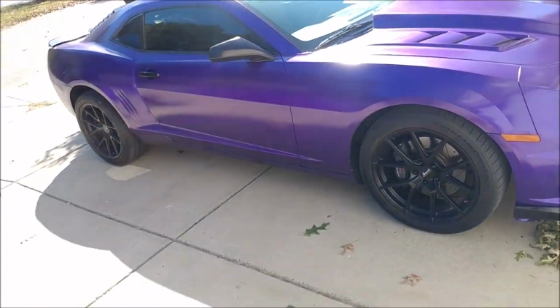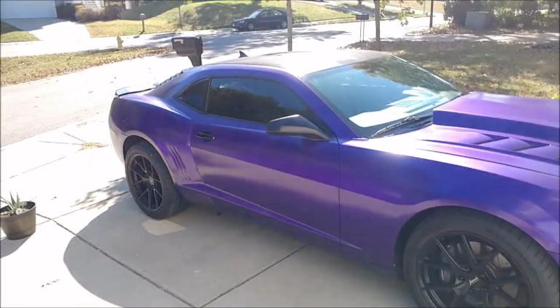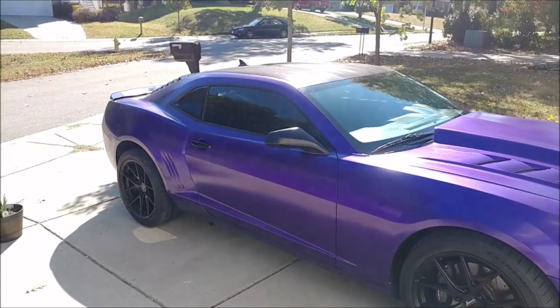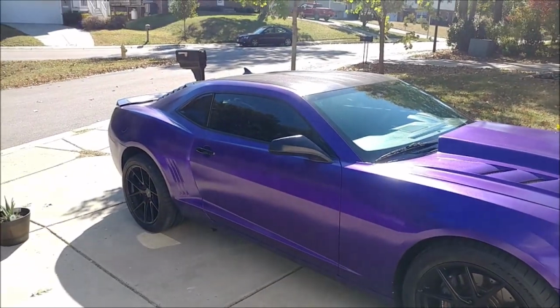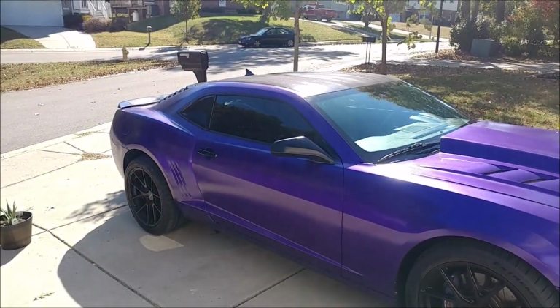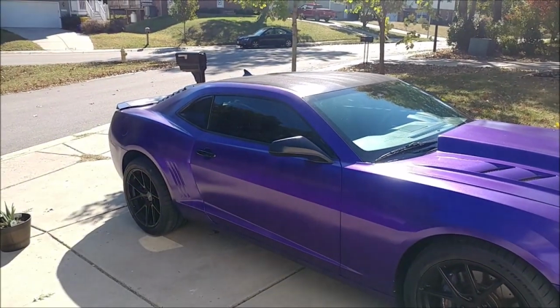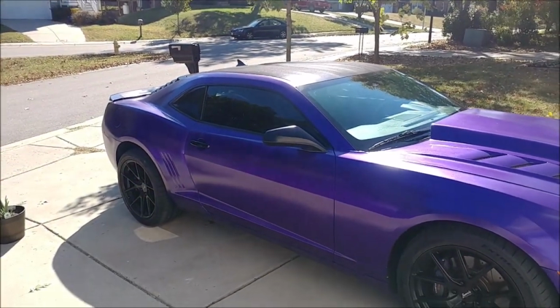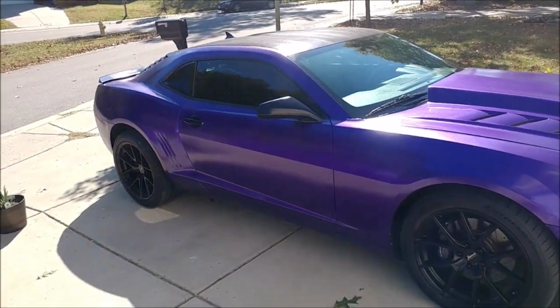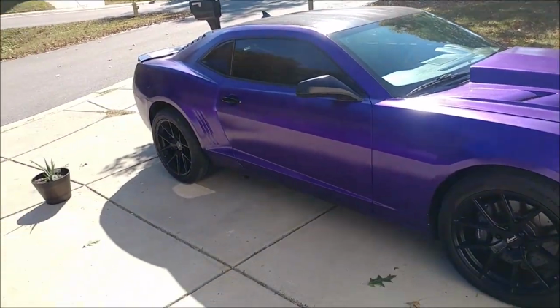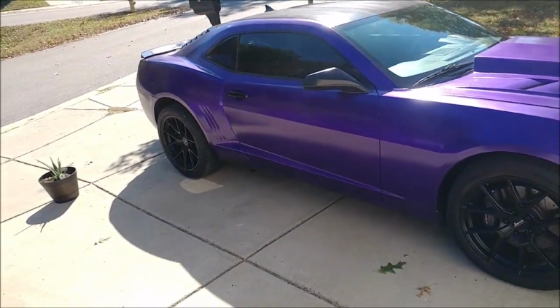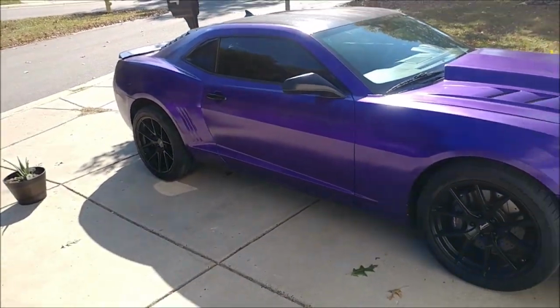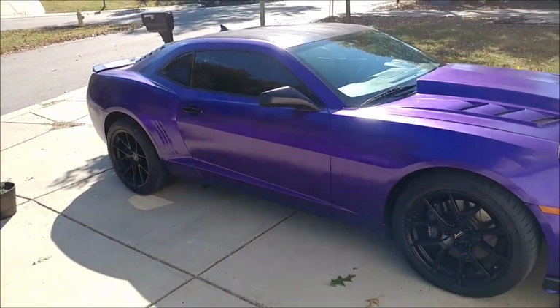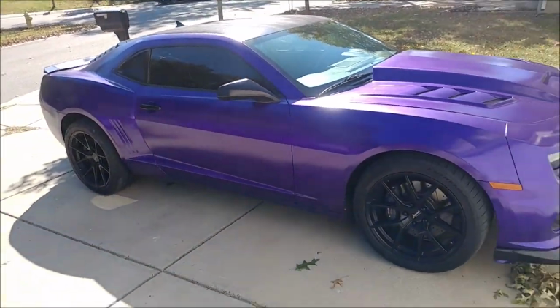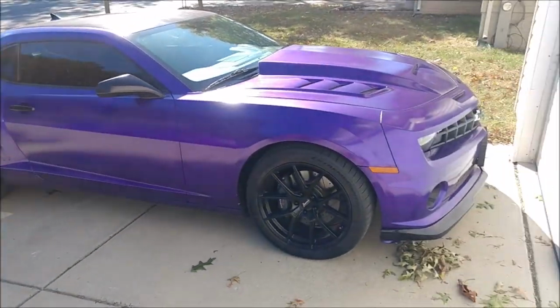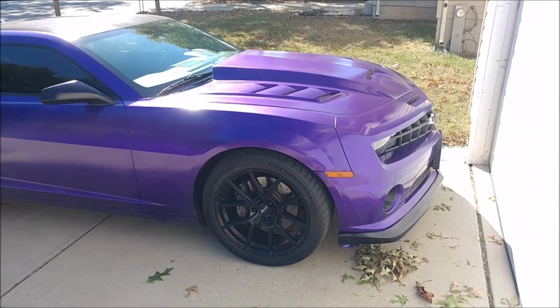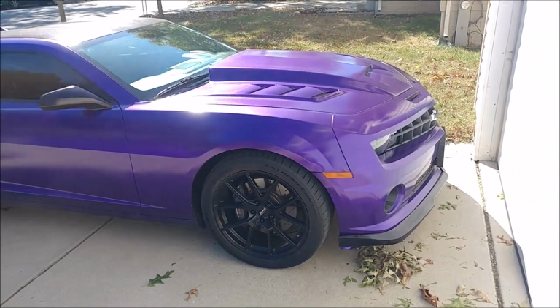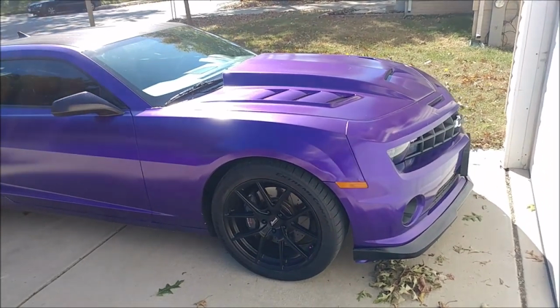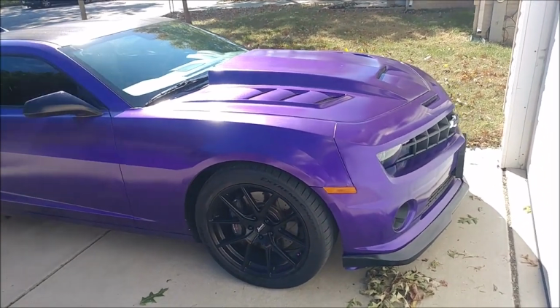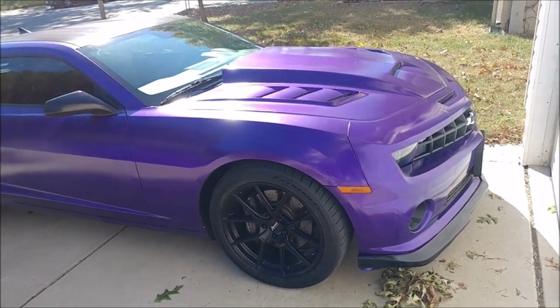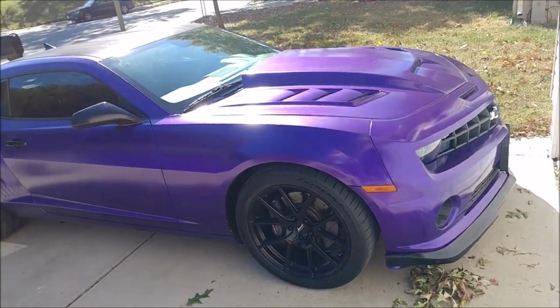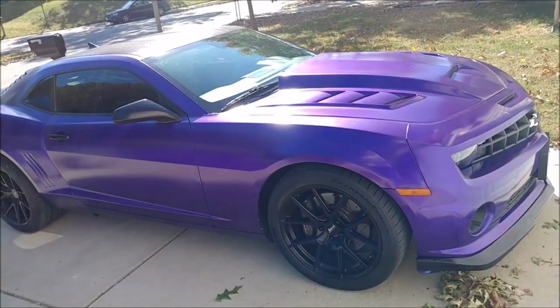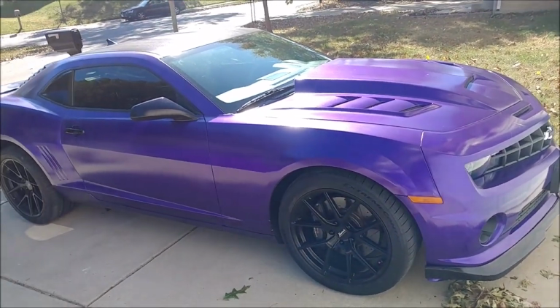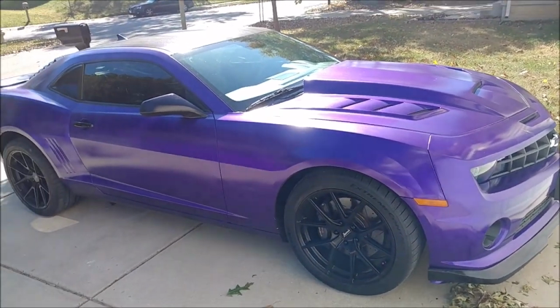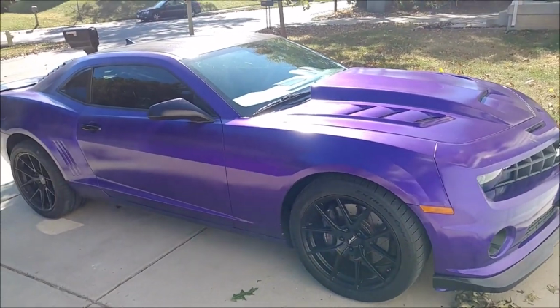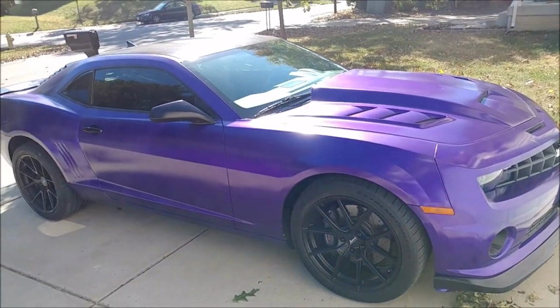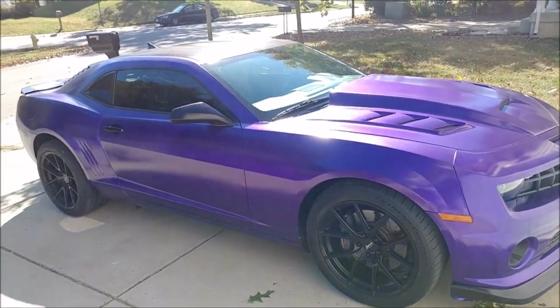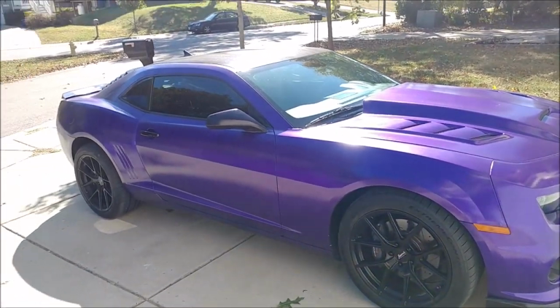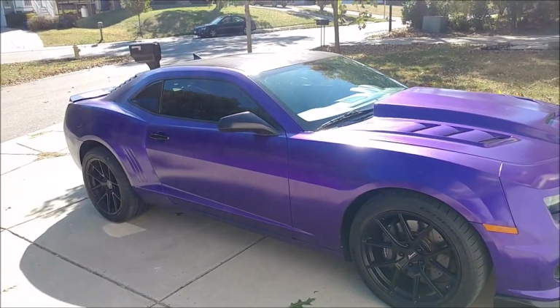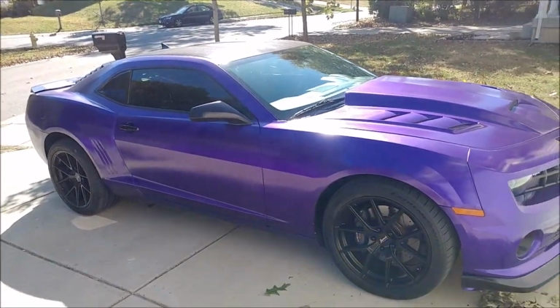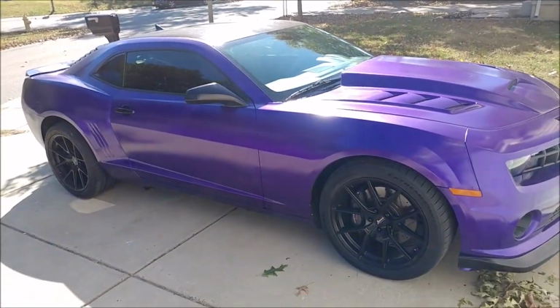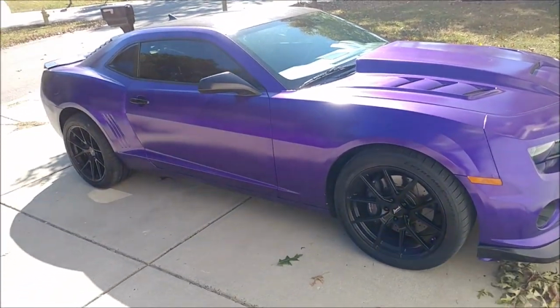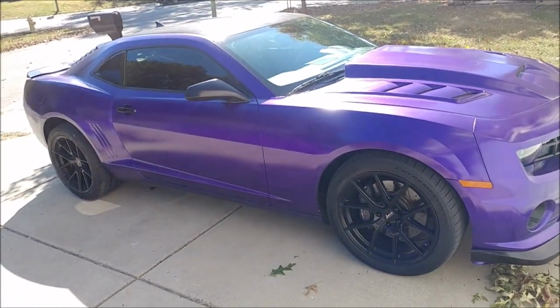She also has black accents like in the mirror, spoiler, roof, and splitter with purple flake mixed in and gloss top coat also.